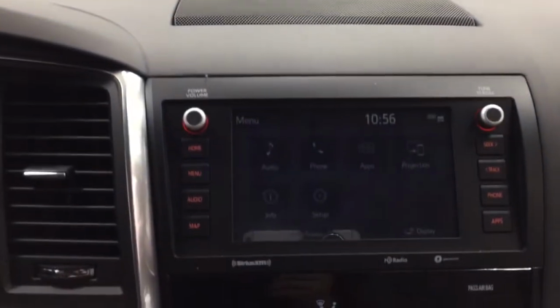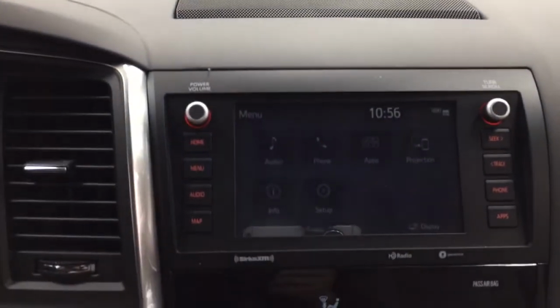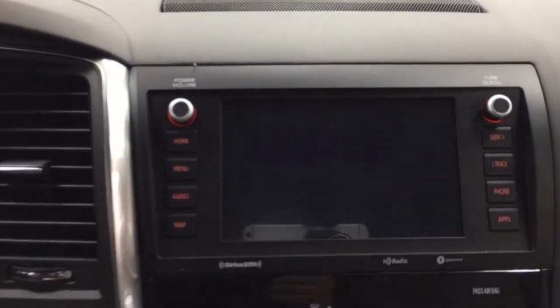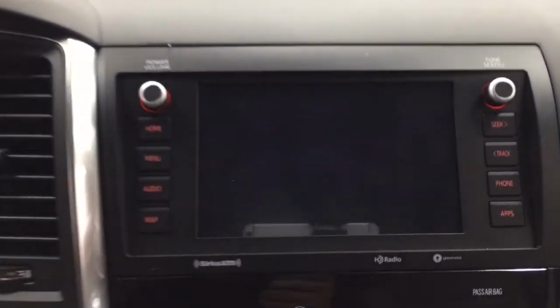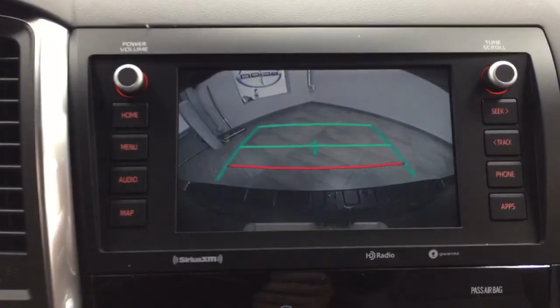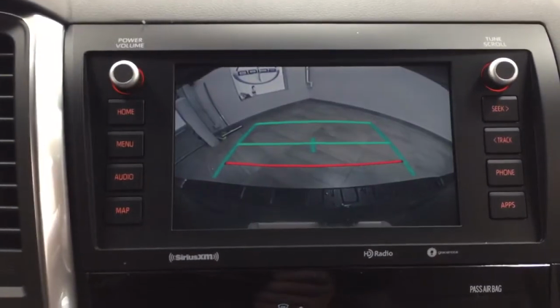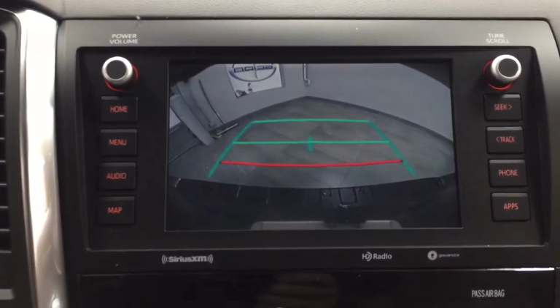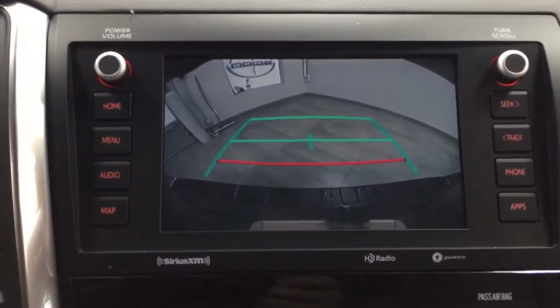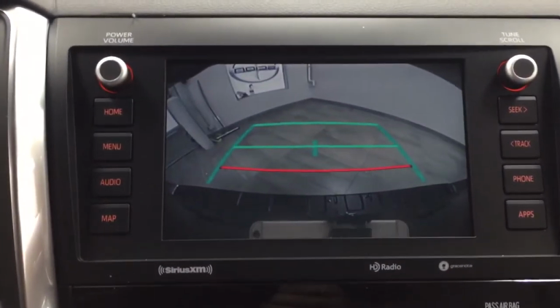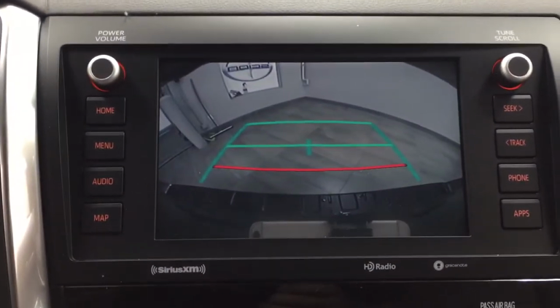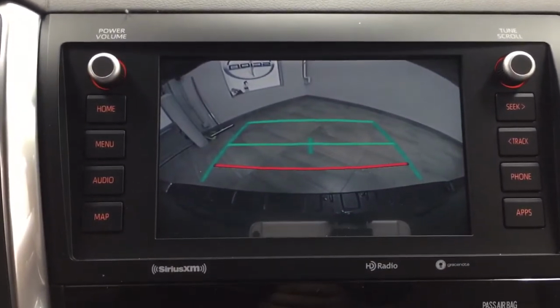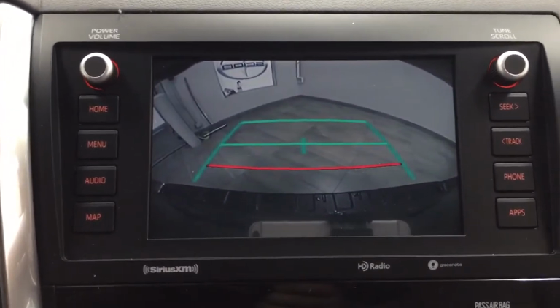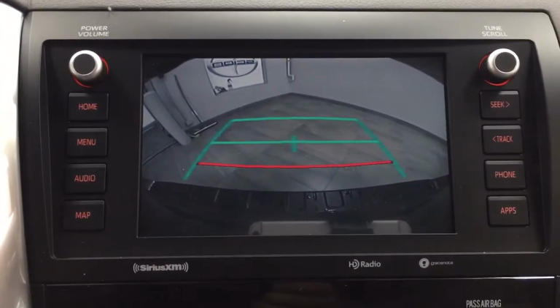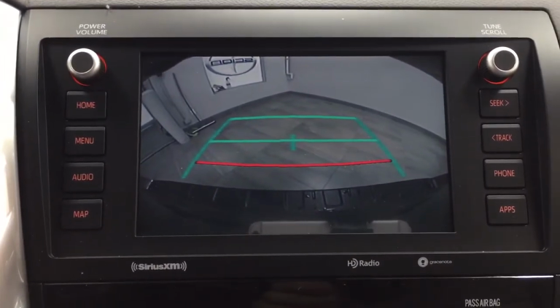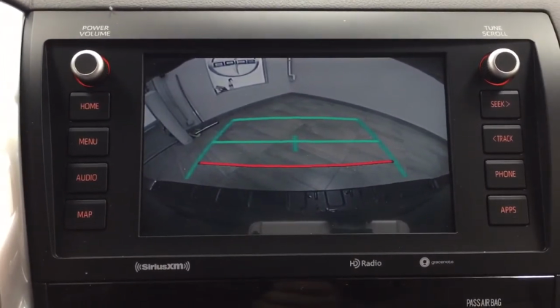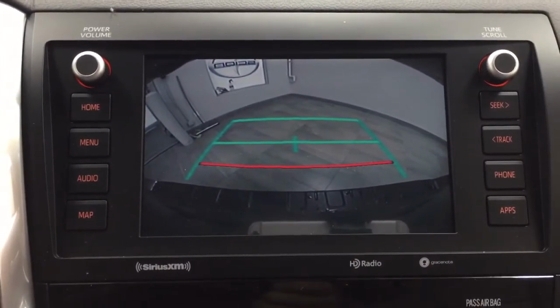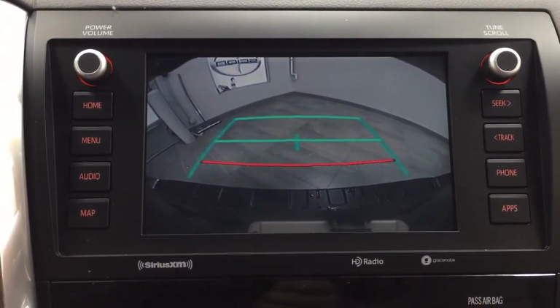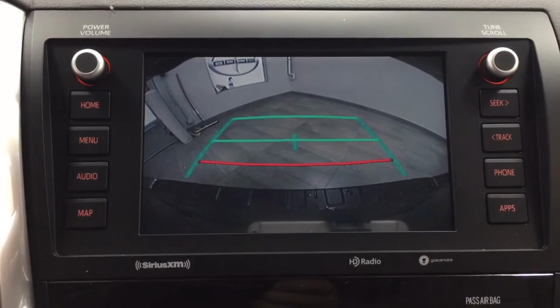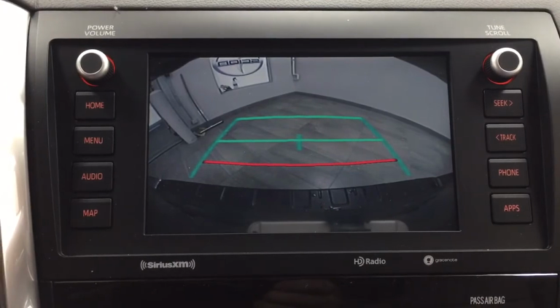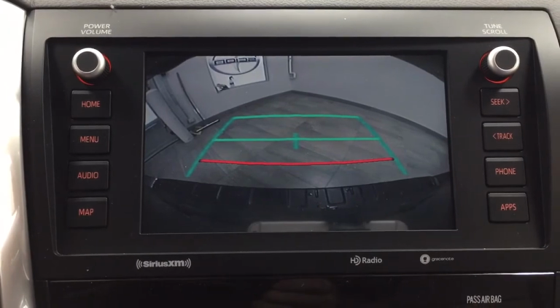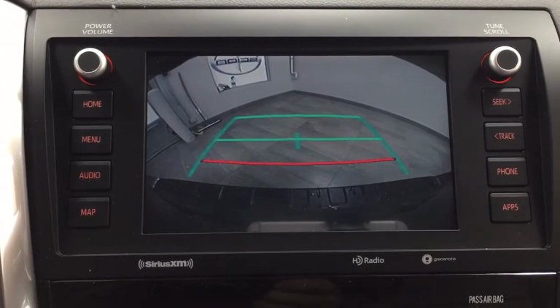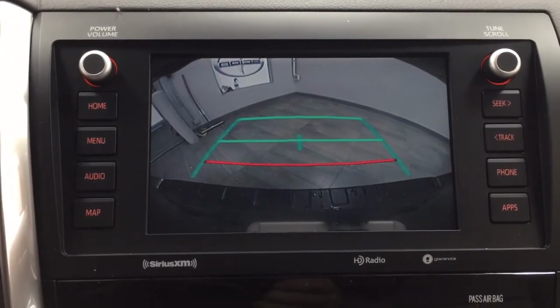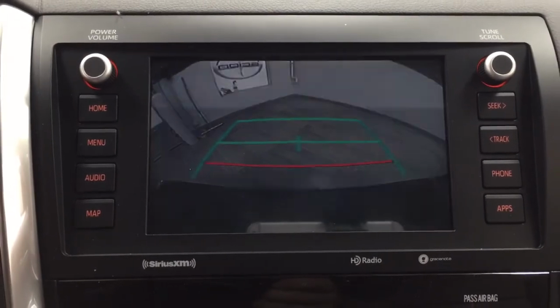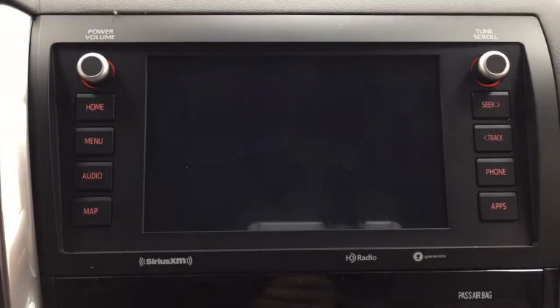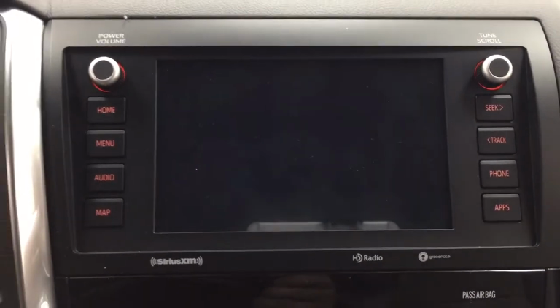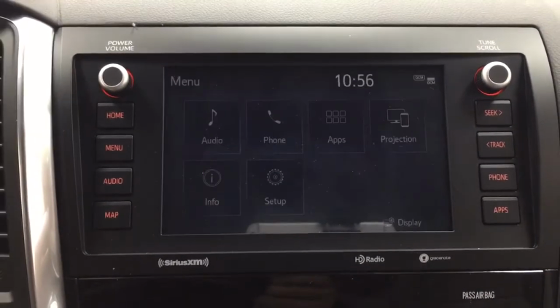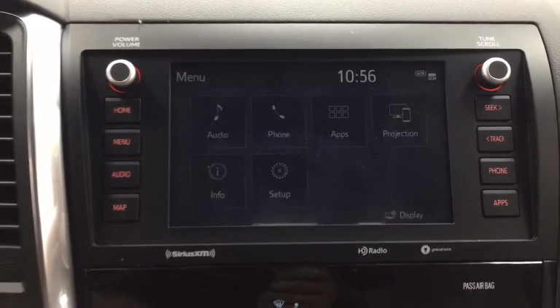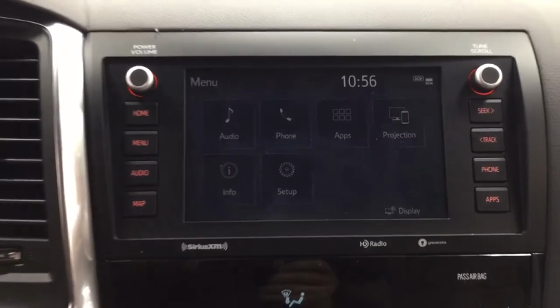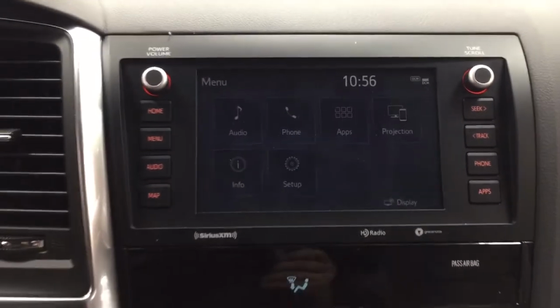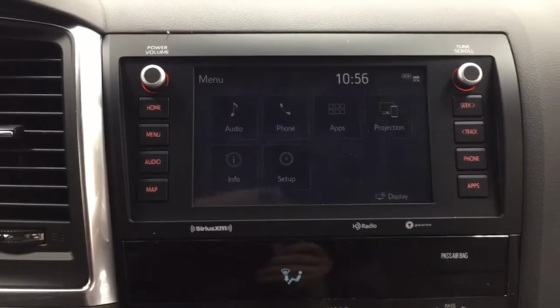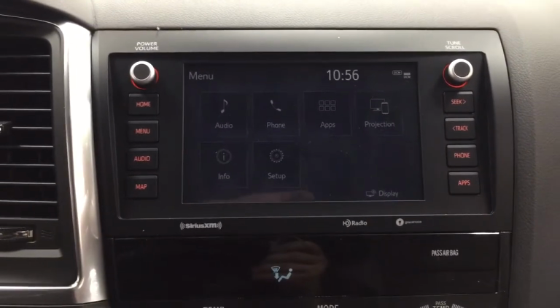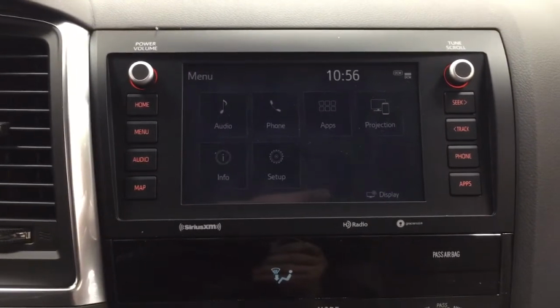Taking a look at the backup camera, you can see those nice guiding lines, making things much easier for you when you're backing into a stall.